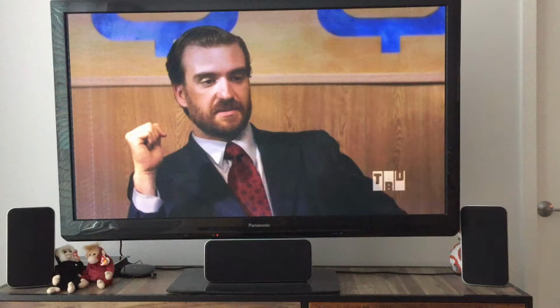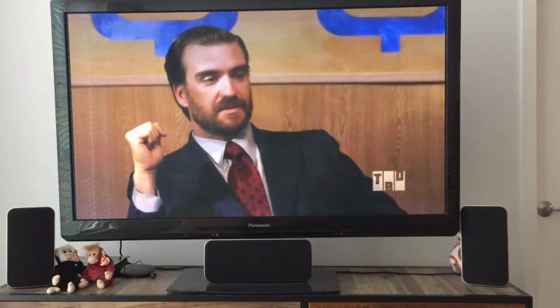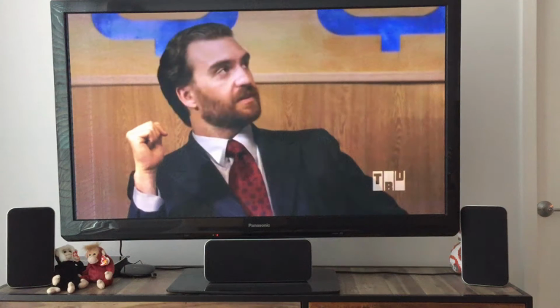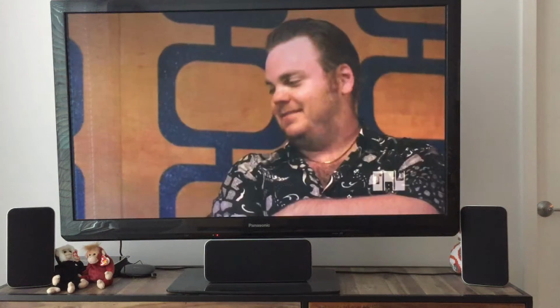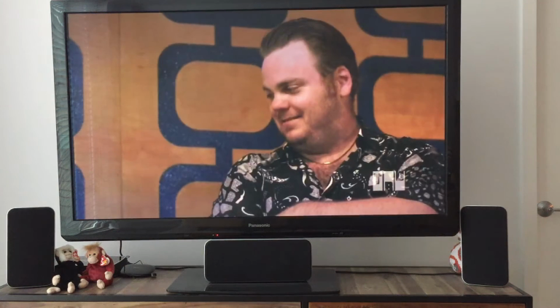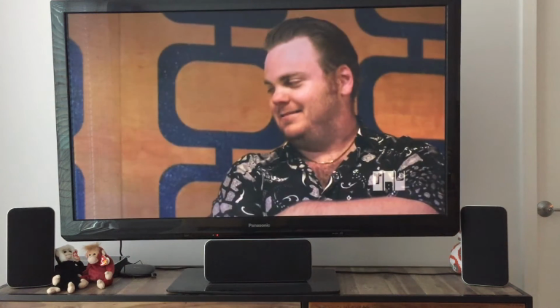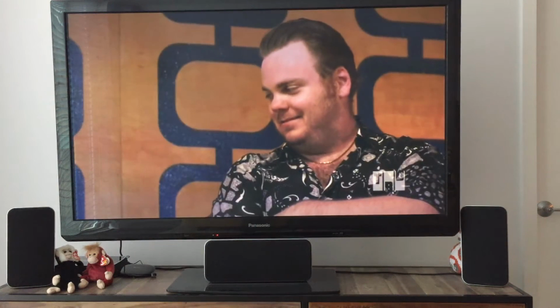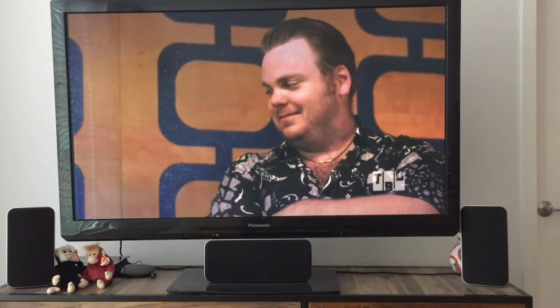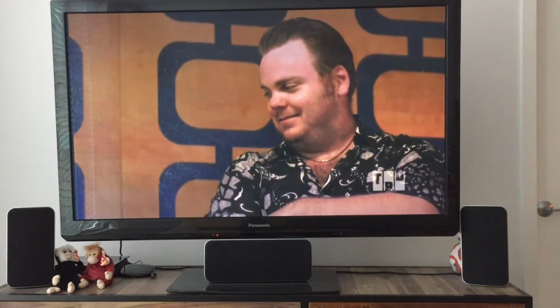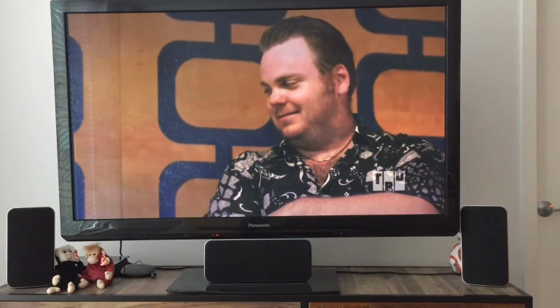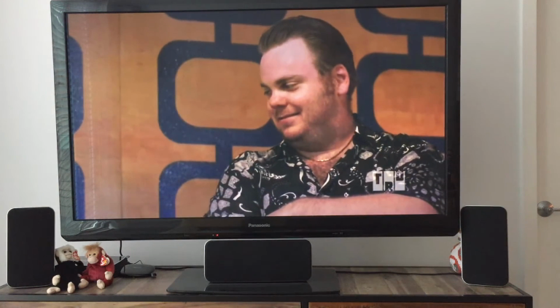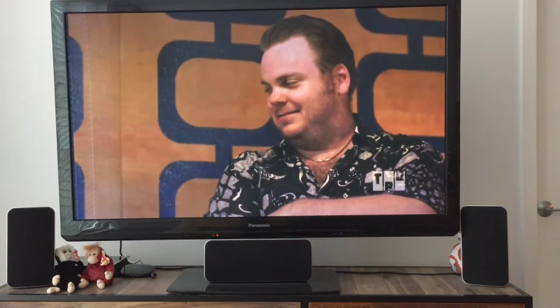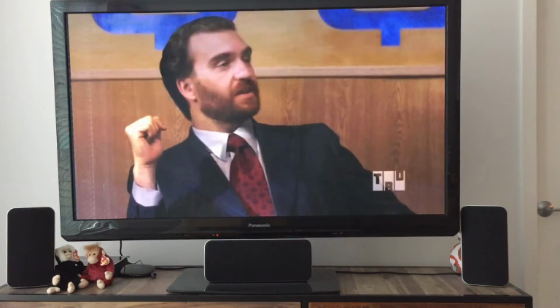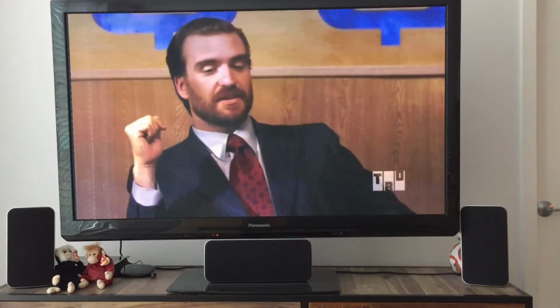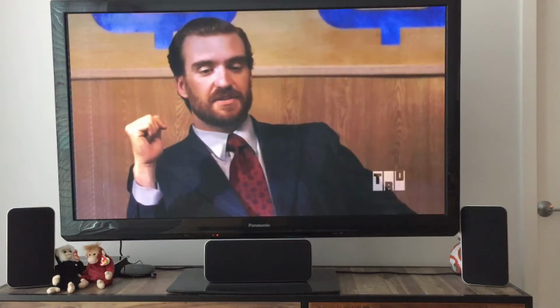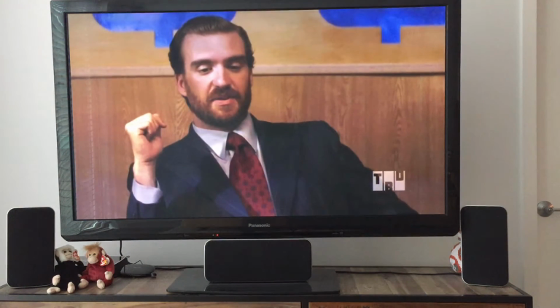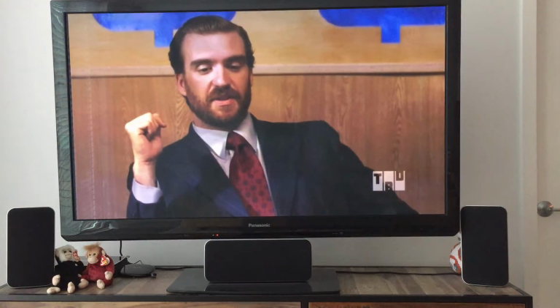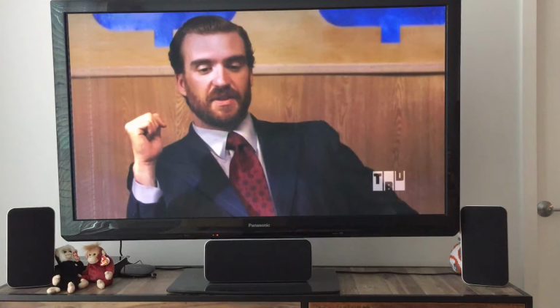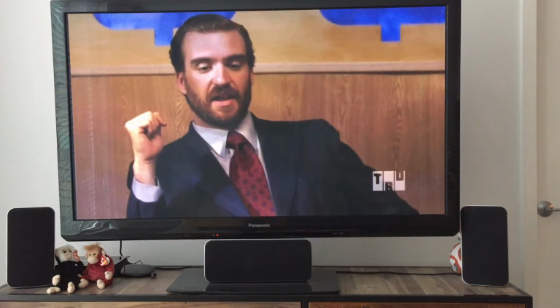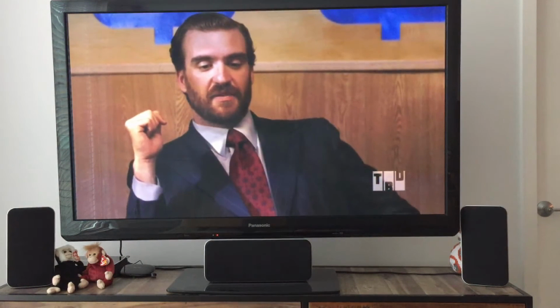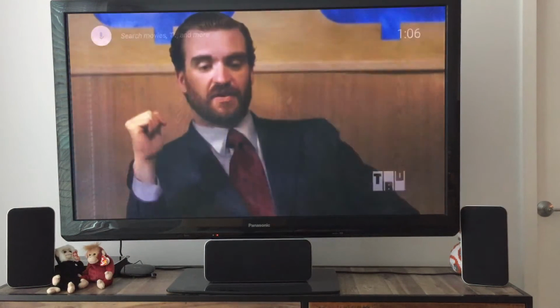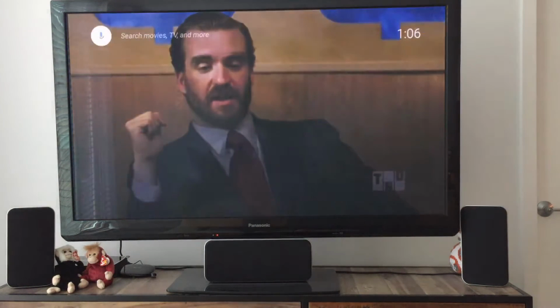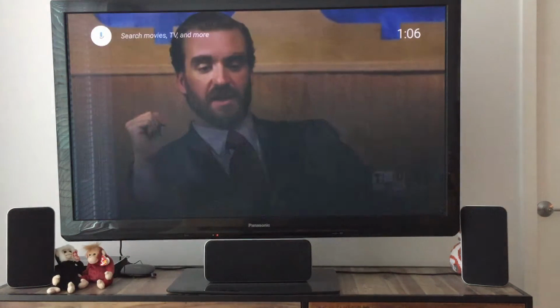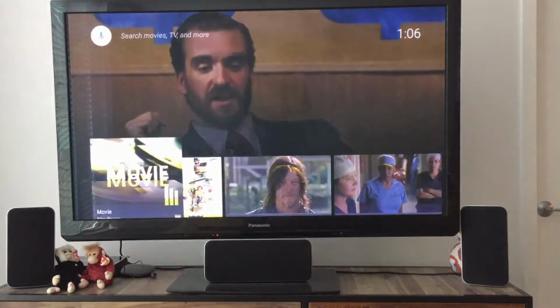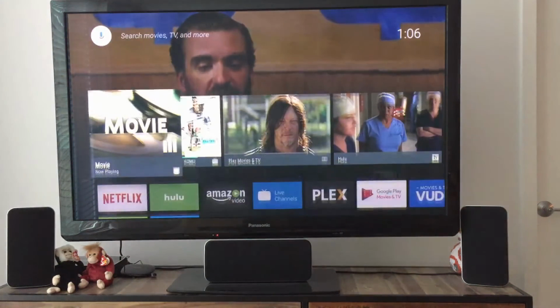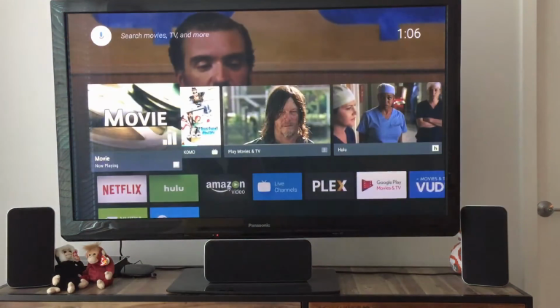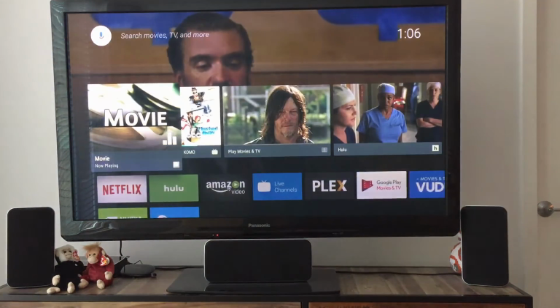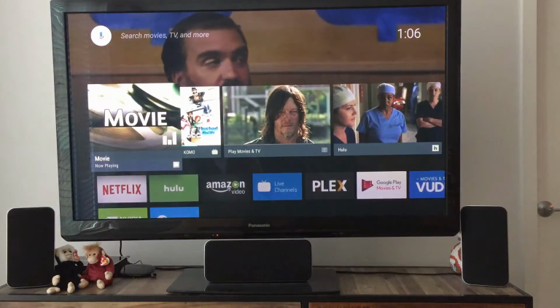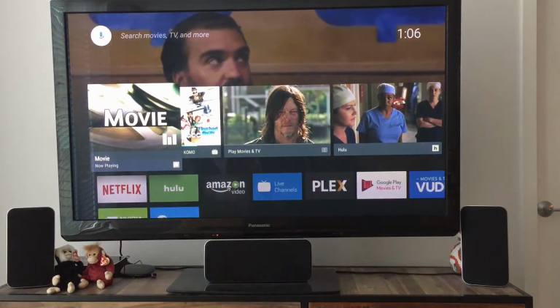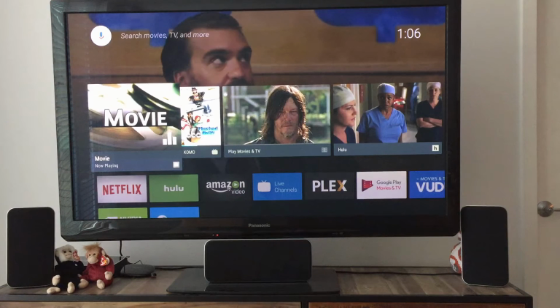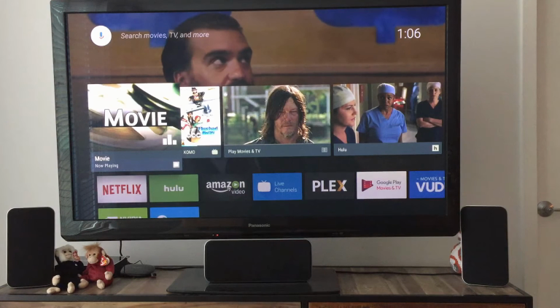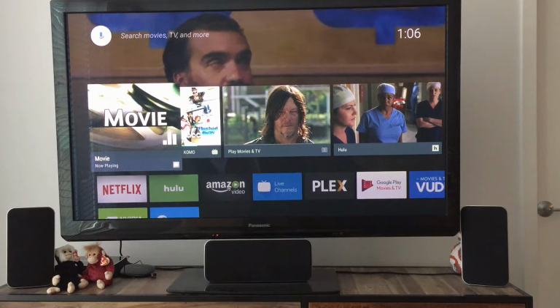Hey guys, it's James here. I'm really into home theater PCs and I love the brand new update to Android TV, so I wanted to give a rundown.